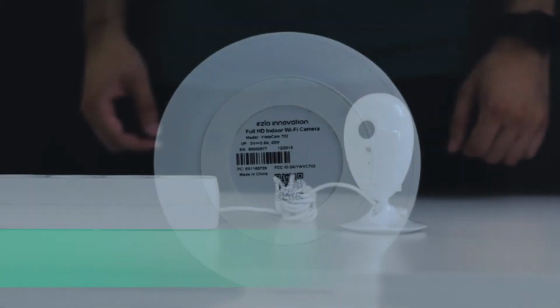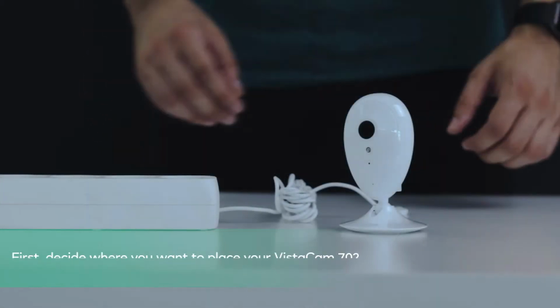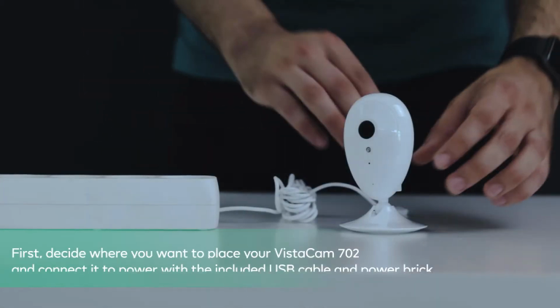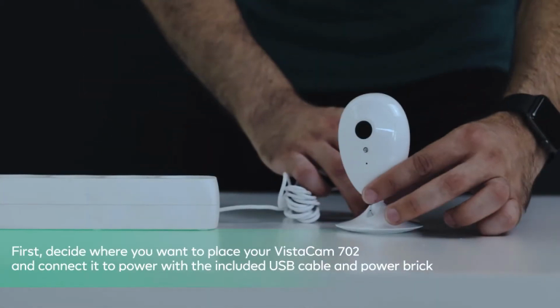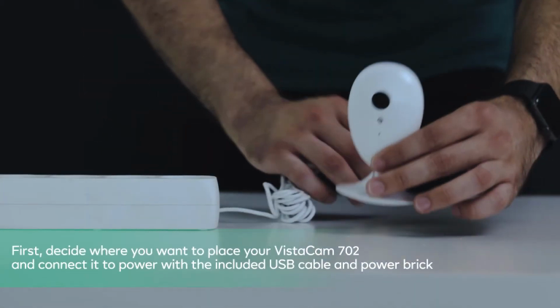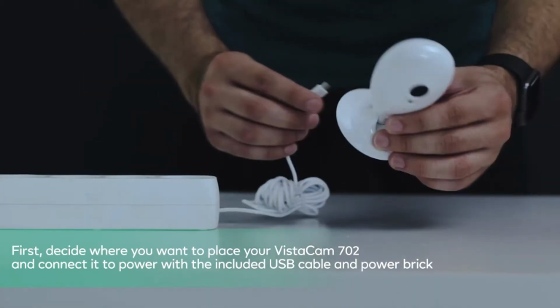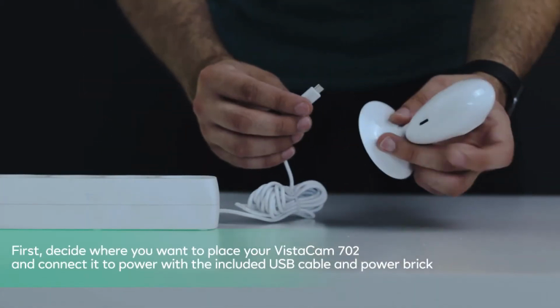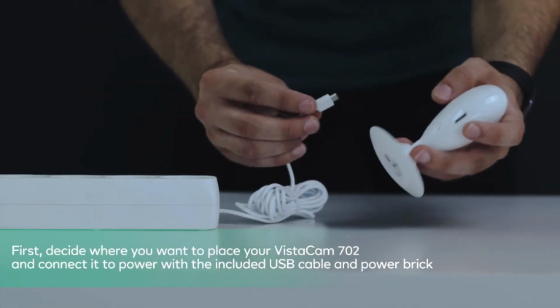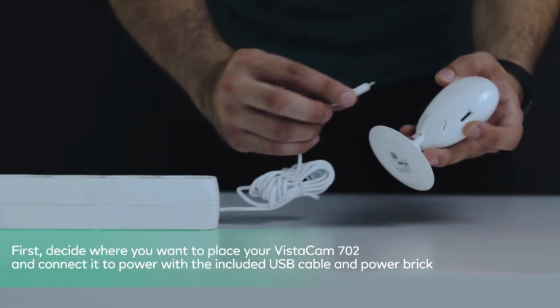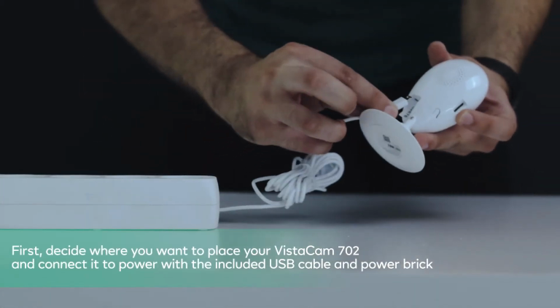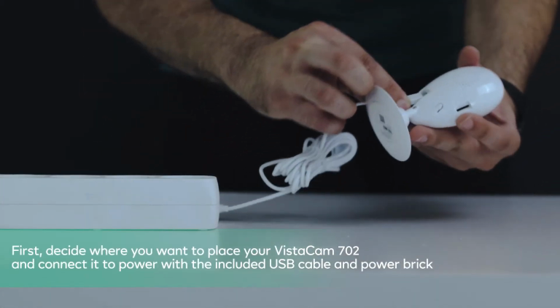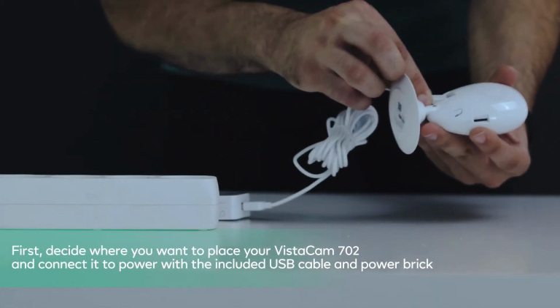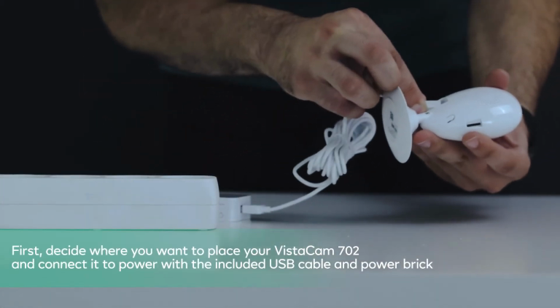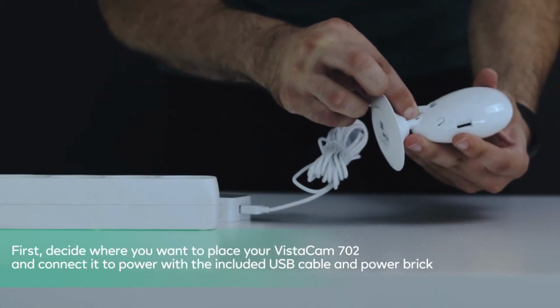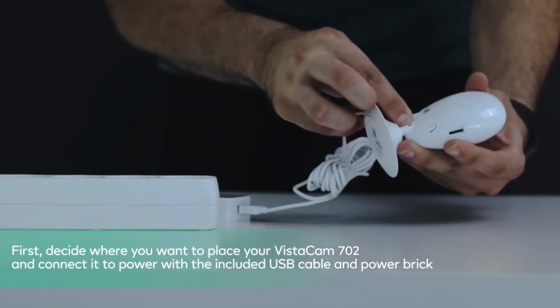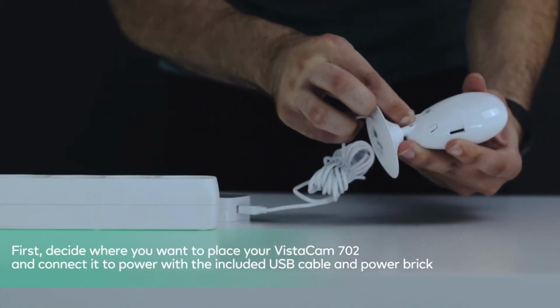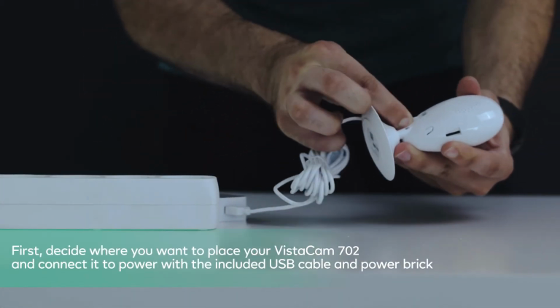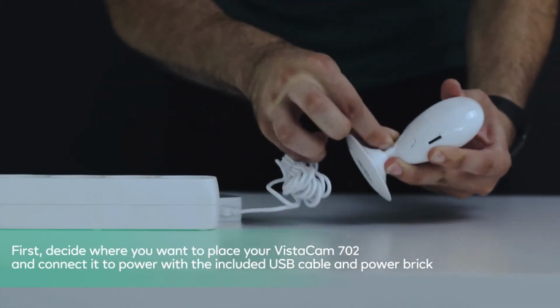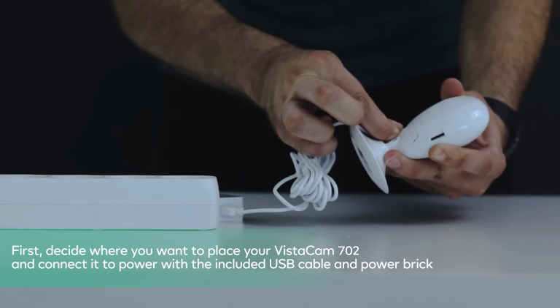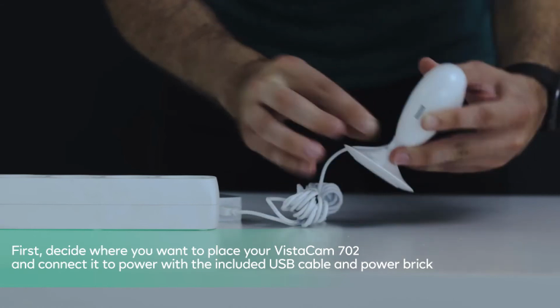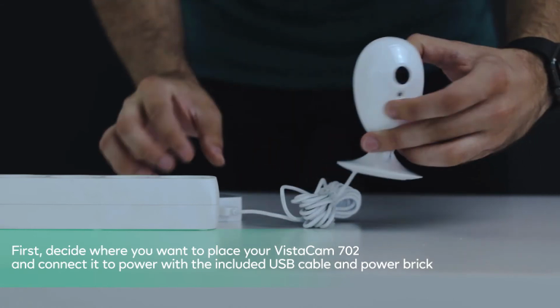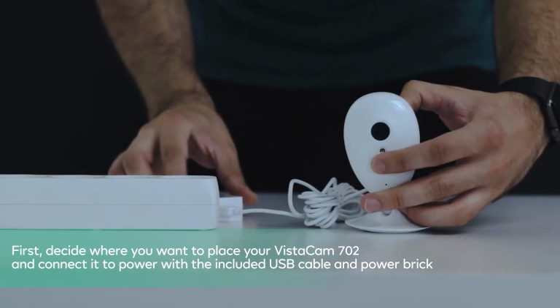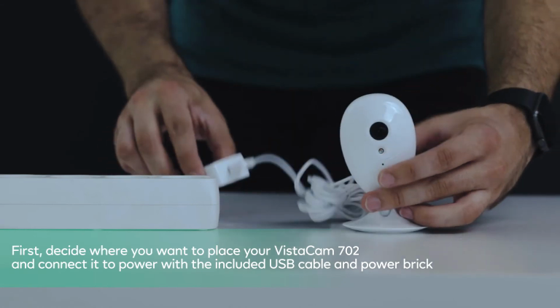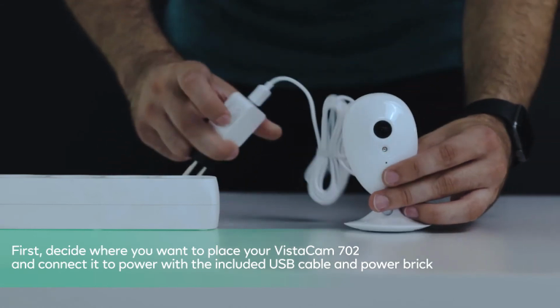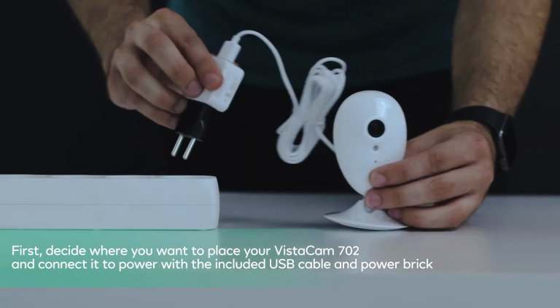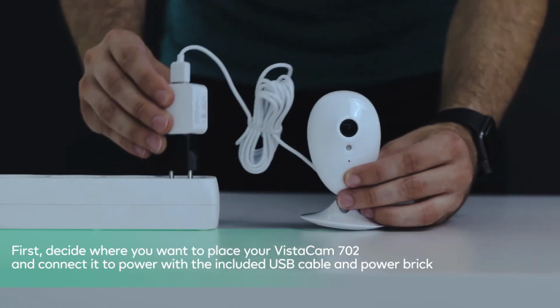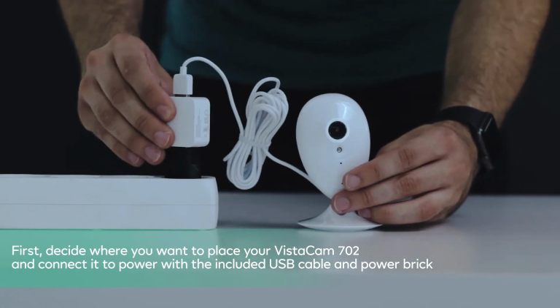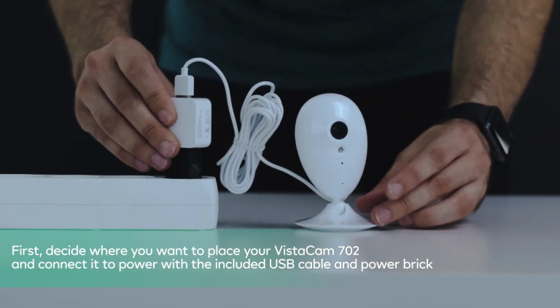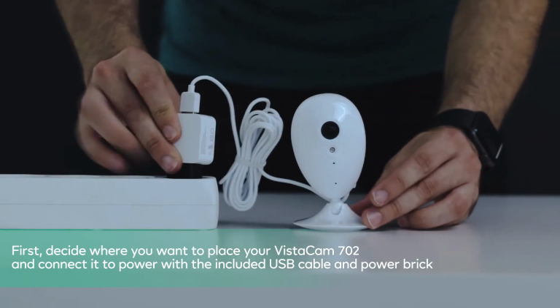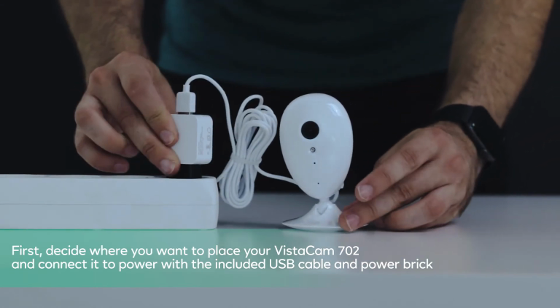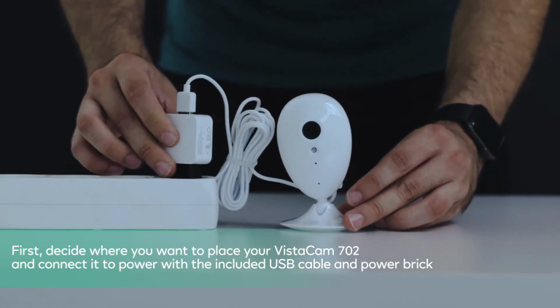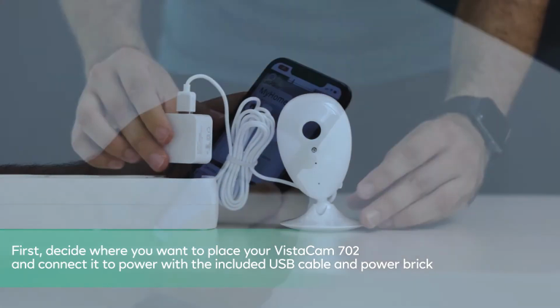First, decide where you want to place your Vistacam 702 and connect it to power with the included USB cable and power brick.